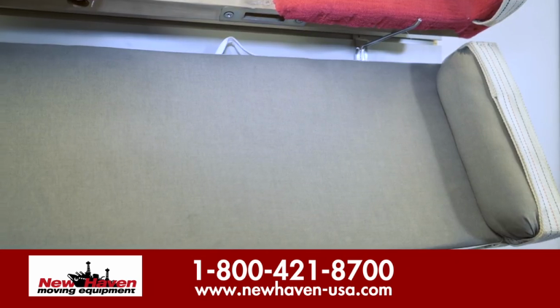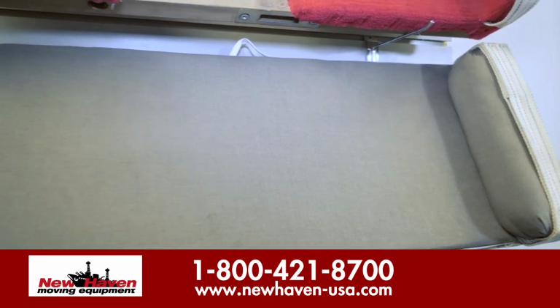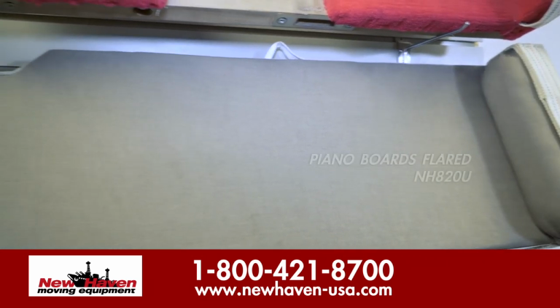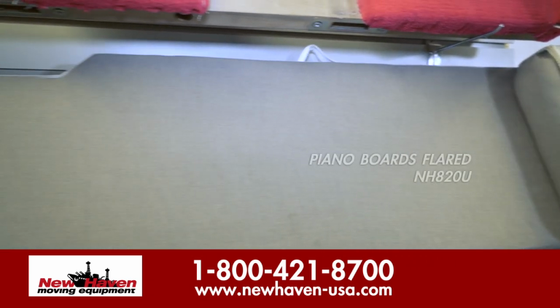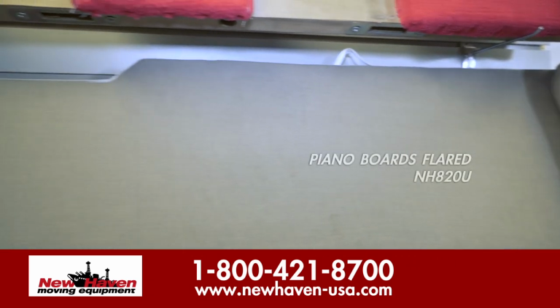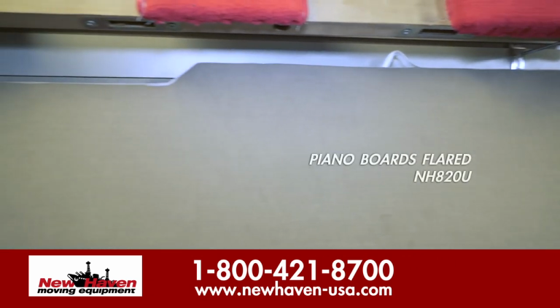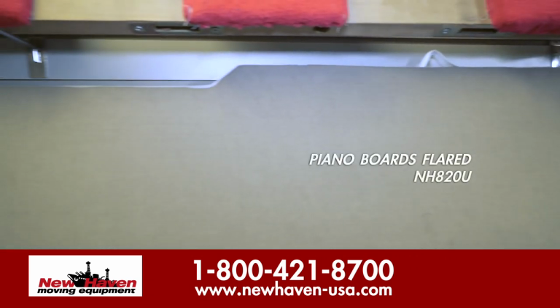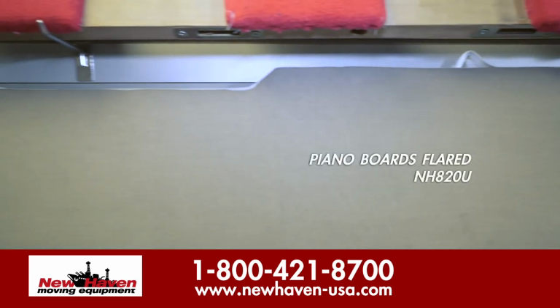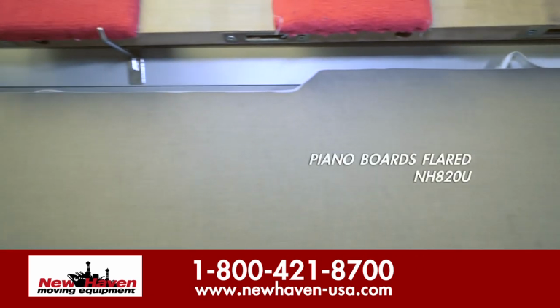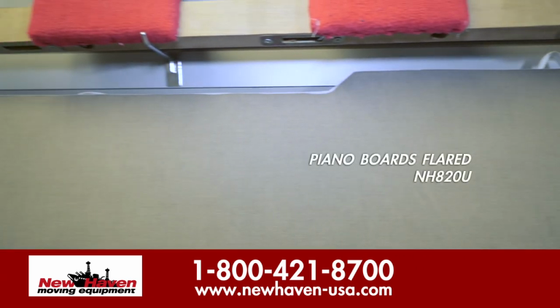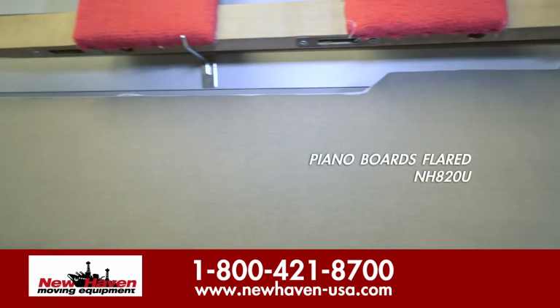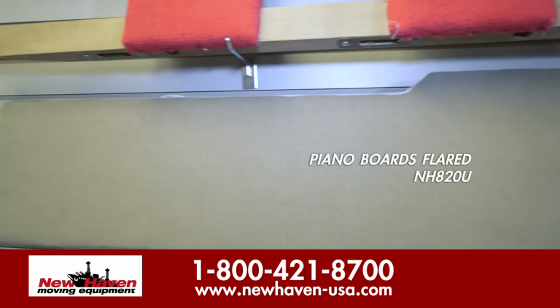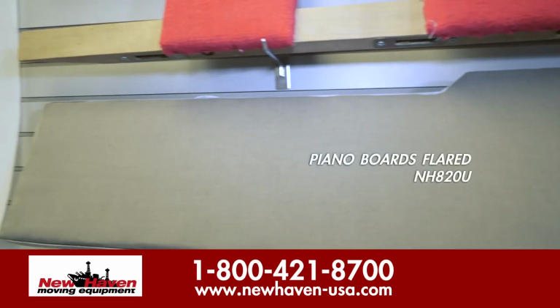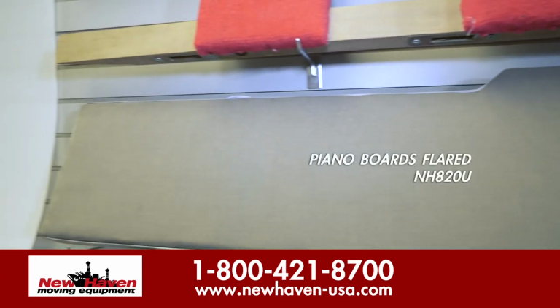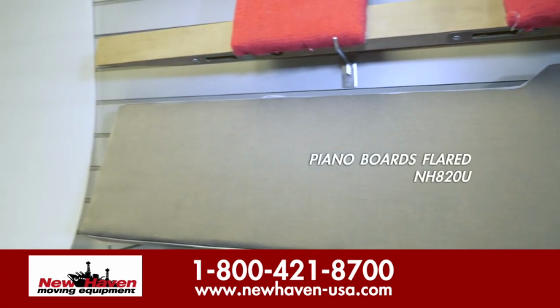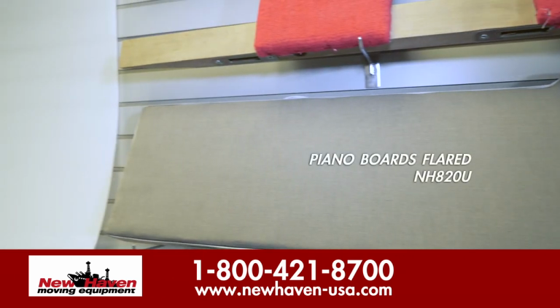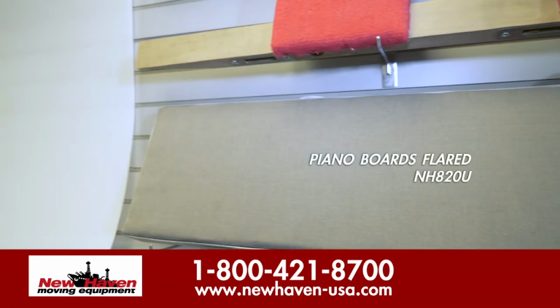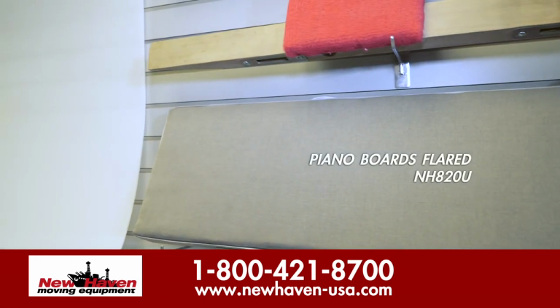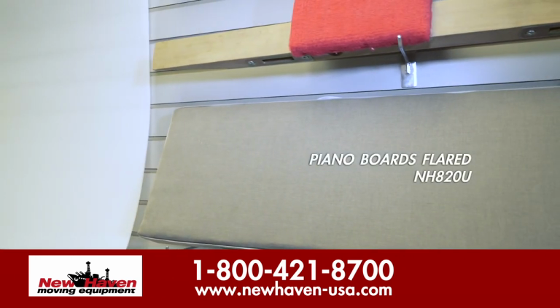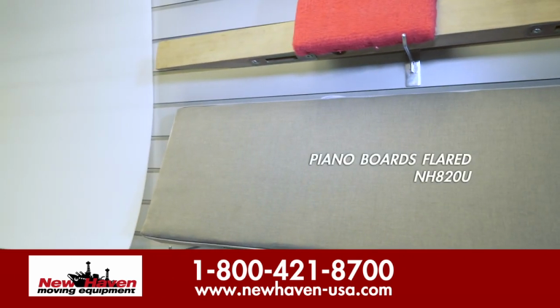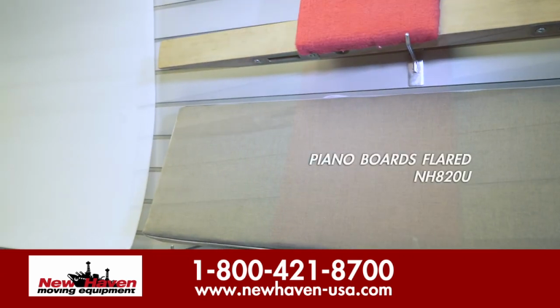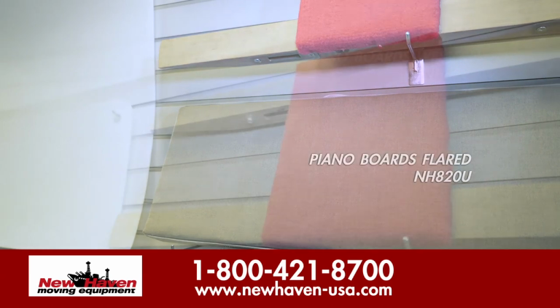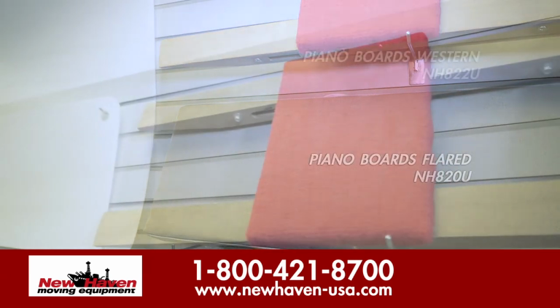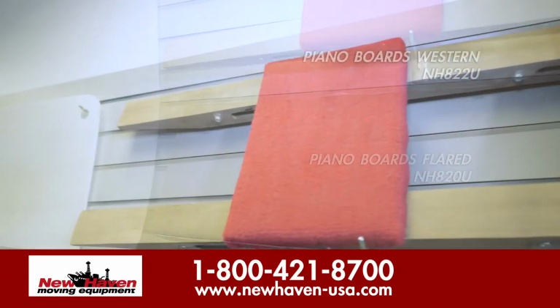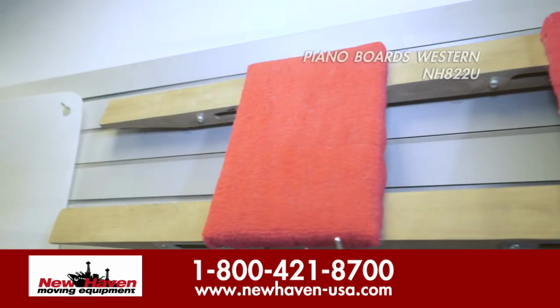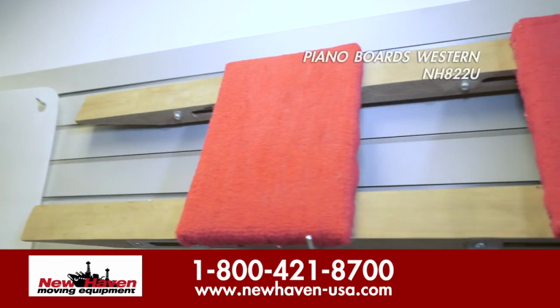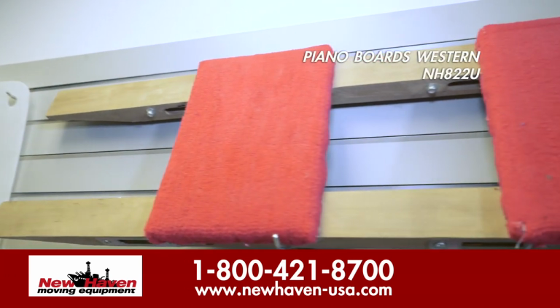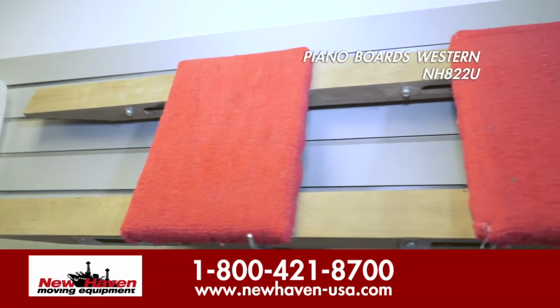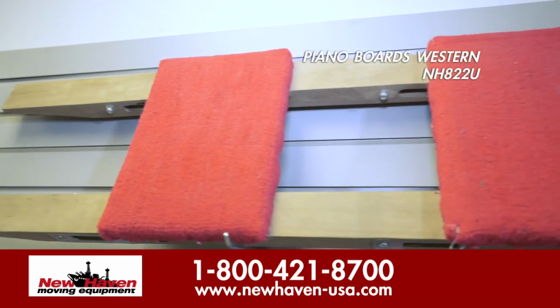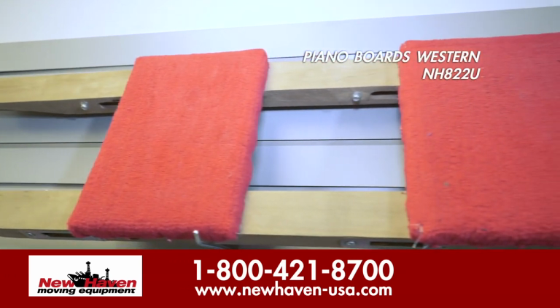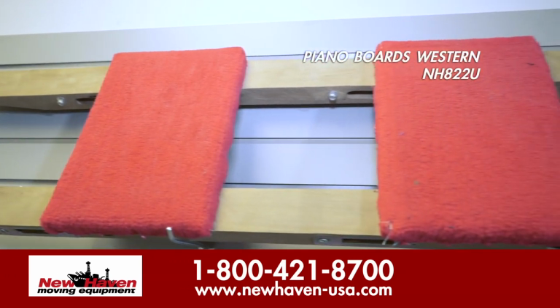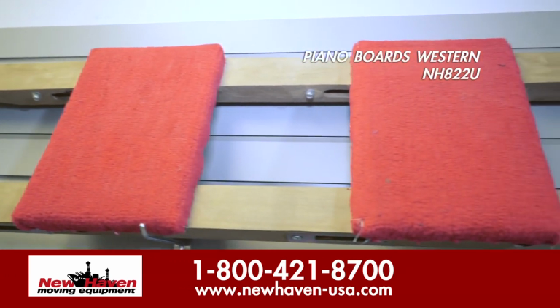The first board you'll see is our model NH820U, the flared version, and above that is the western style NH822.